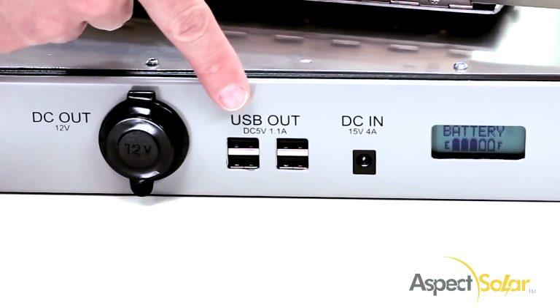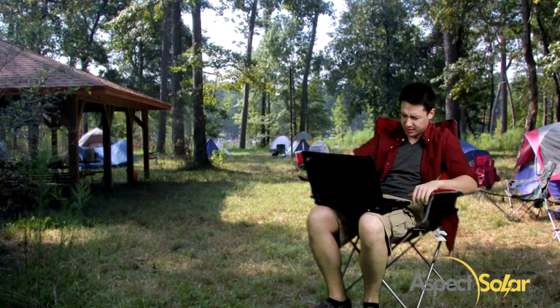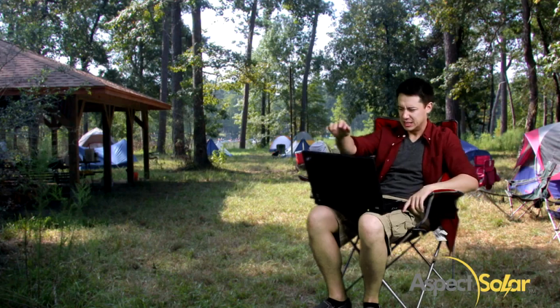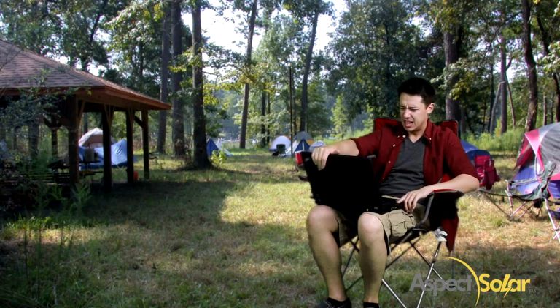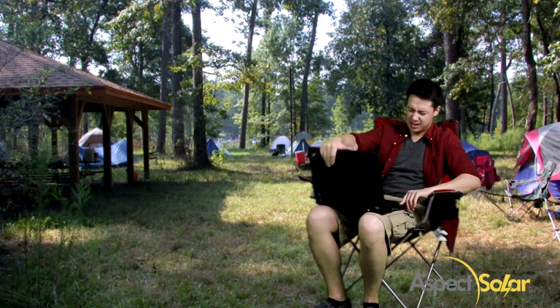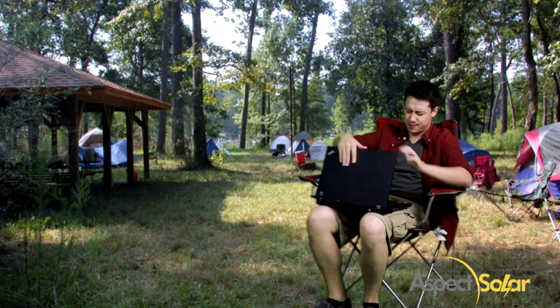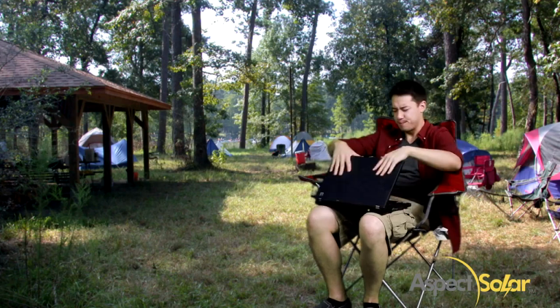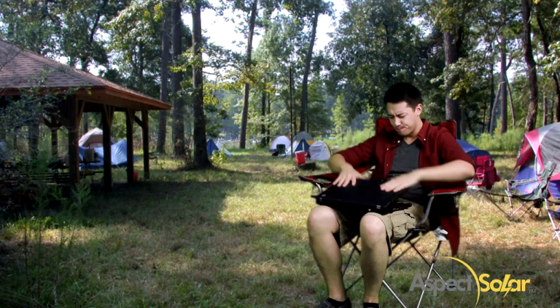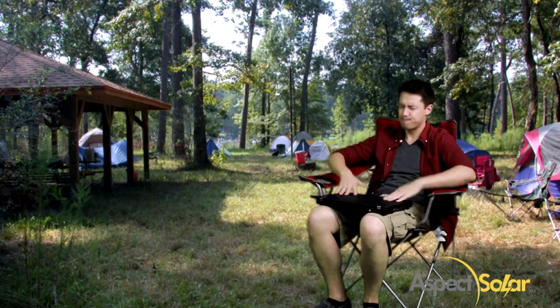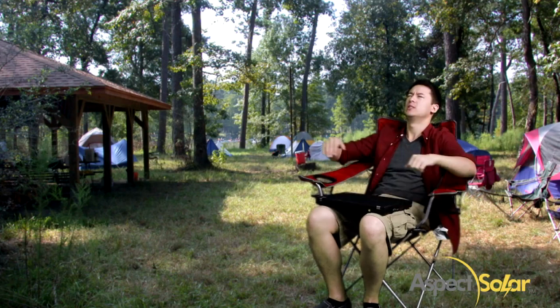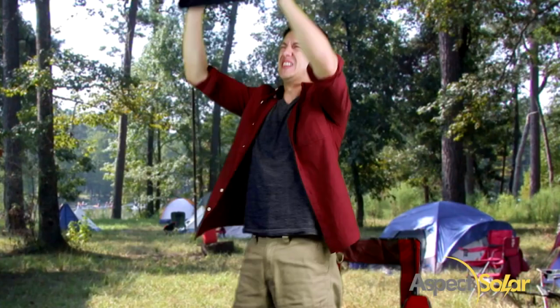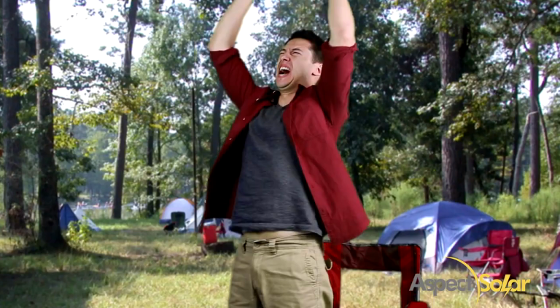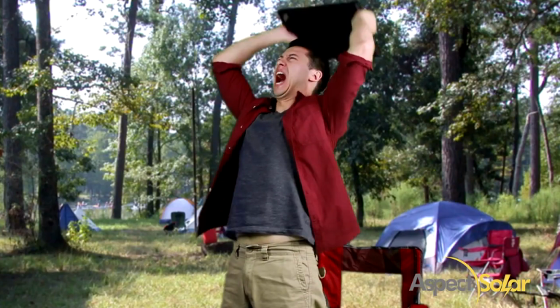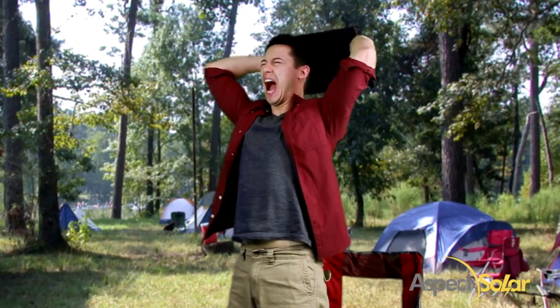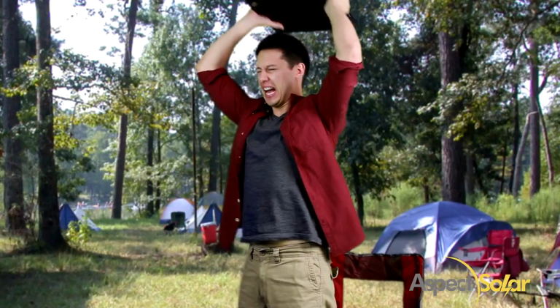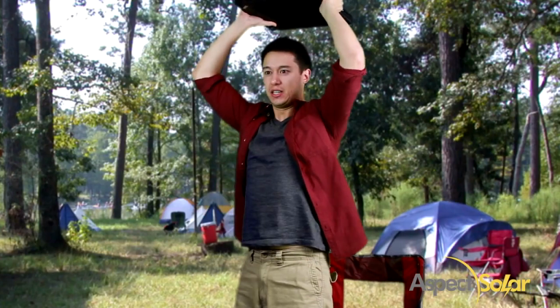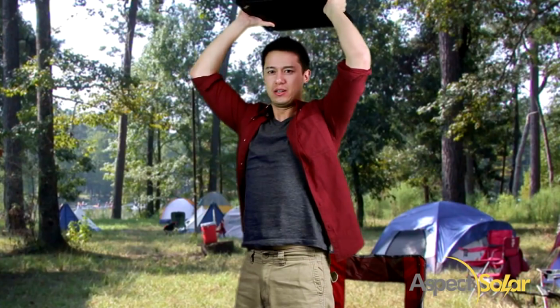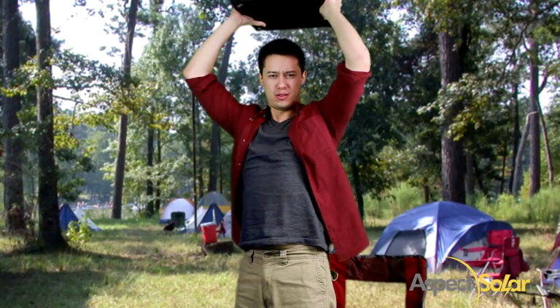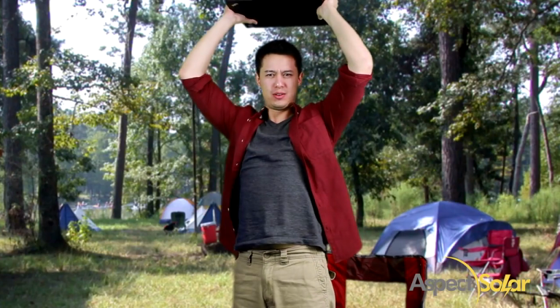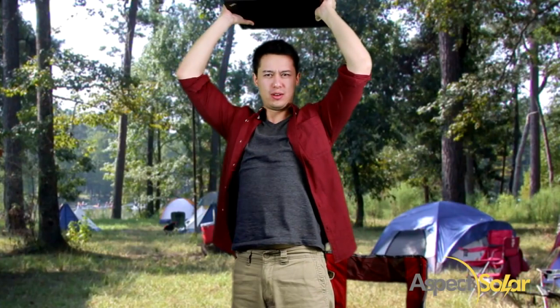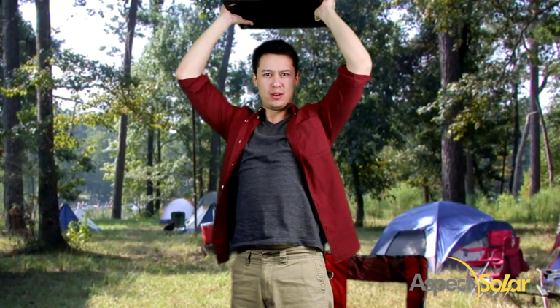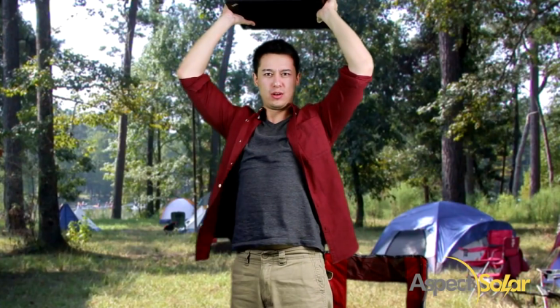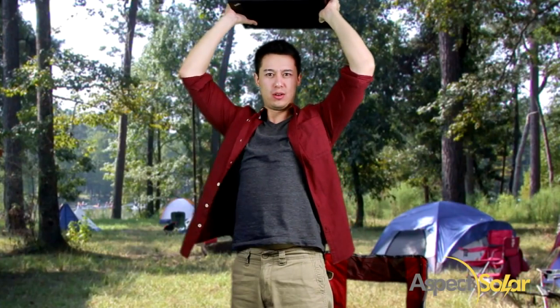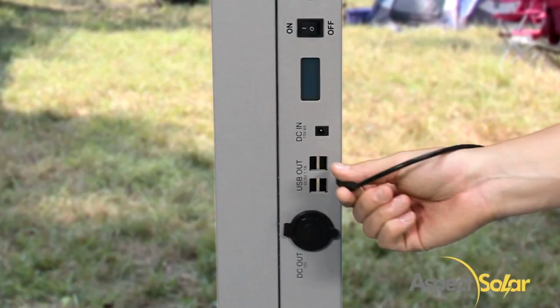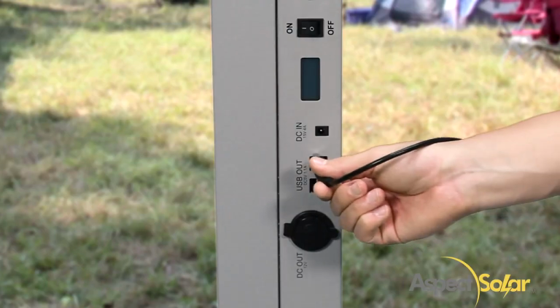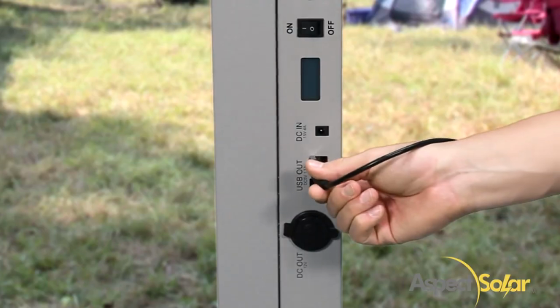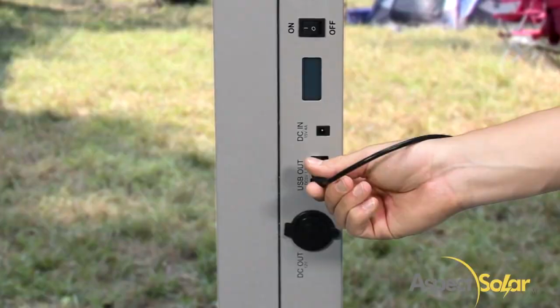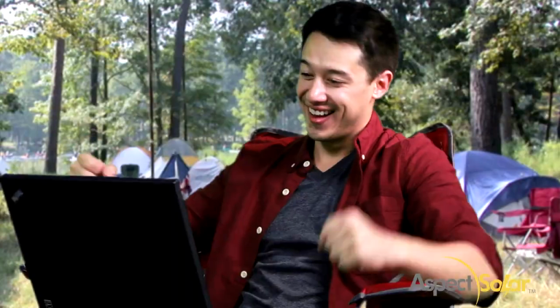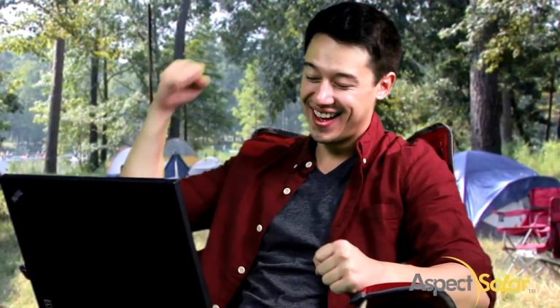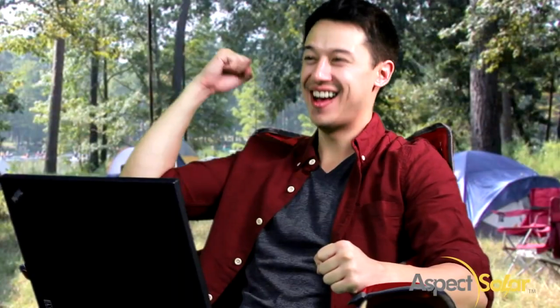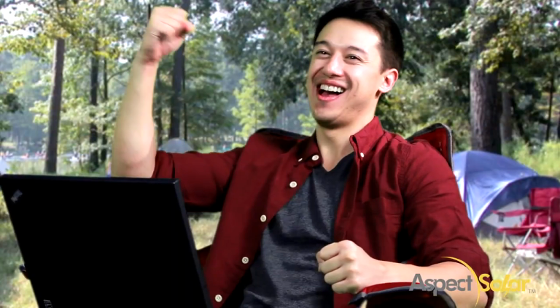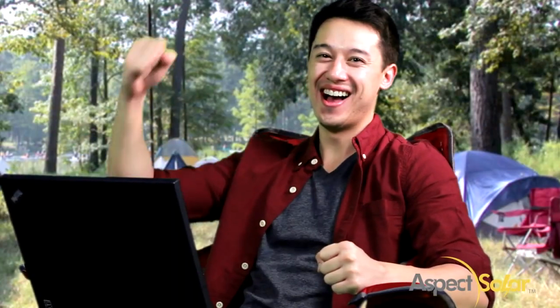Are you camping and your laptop just died? Not so fast! Go ahead, charge it! You heard me!